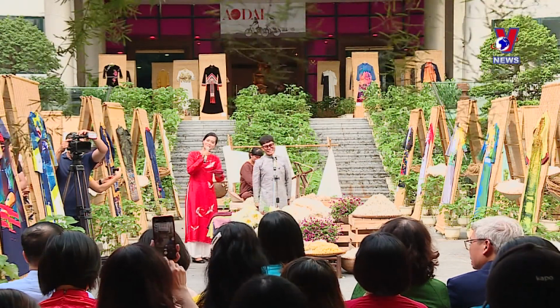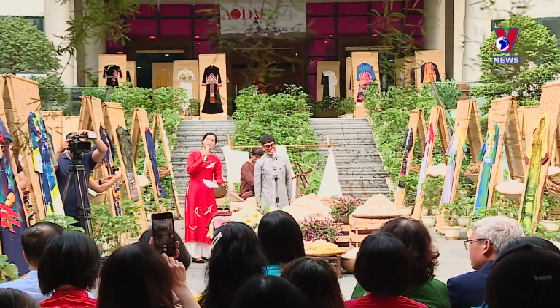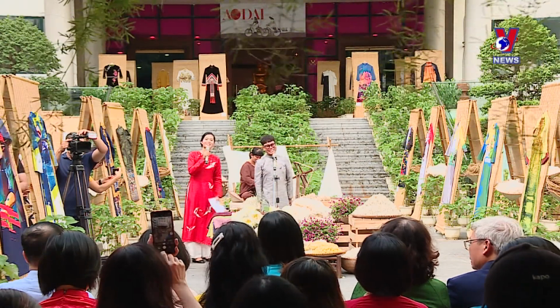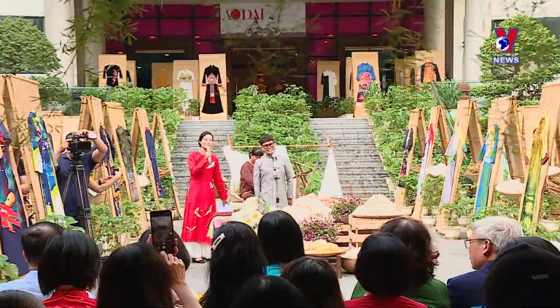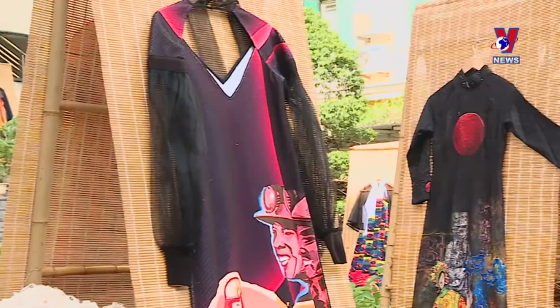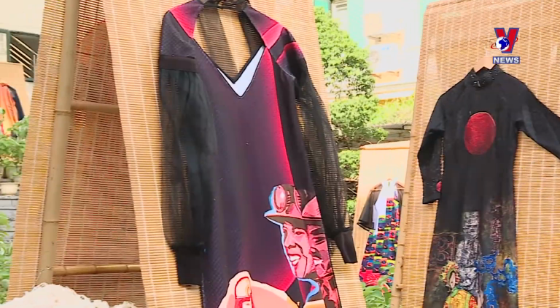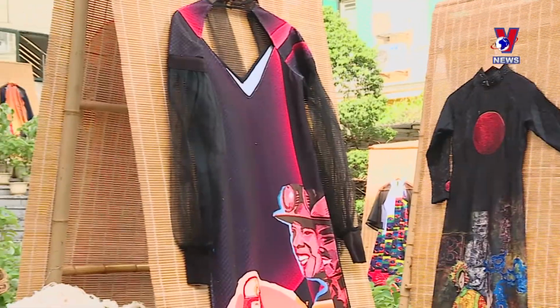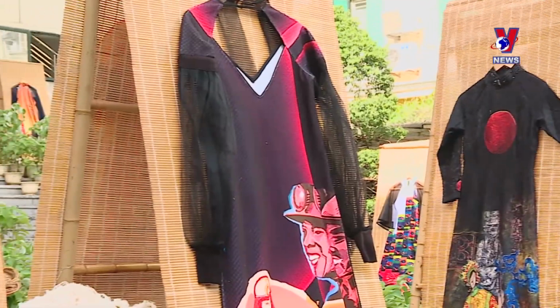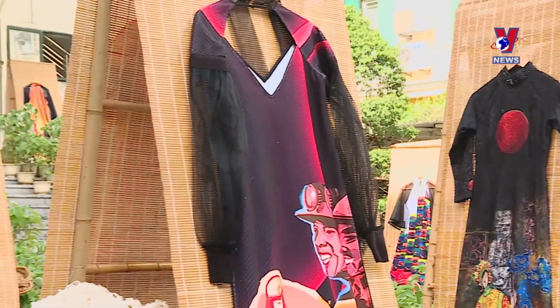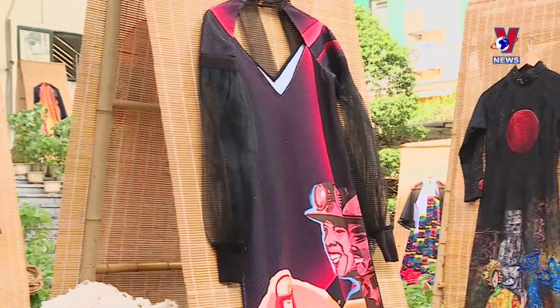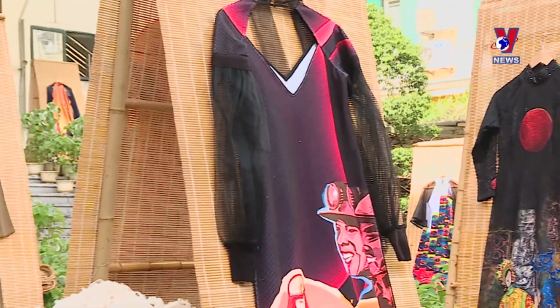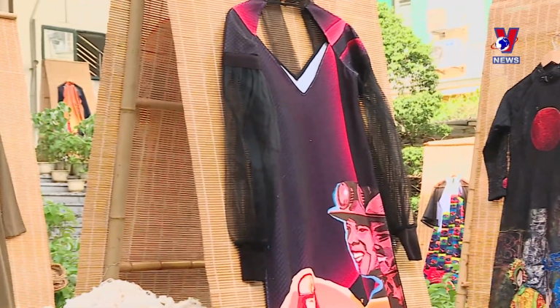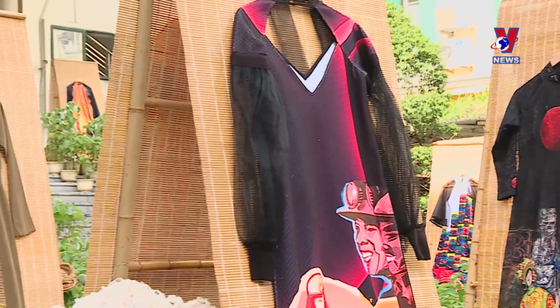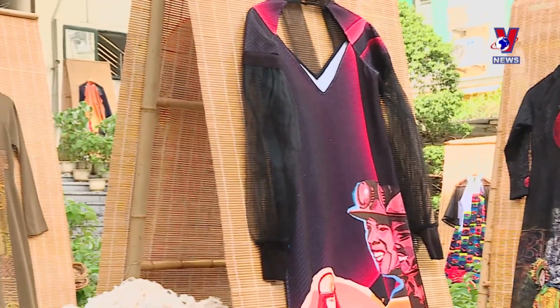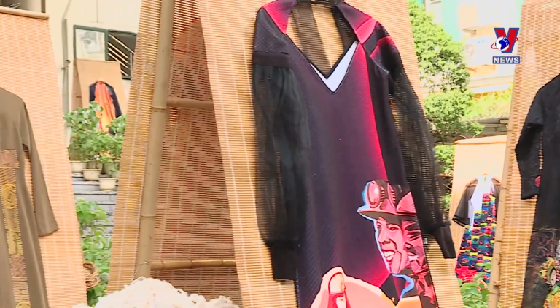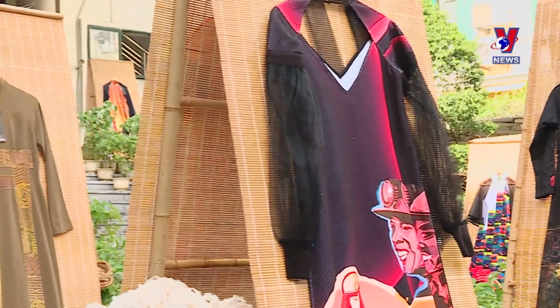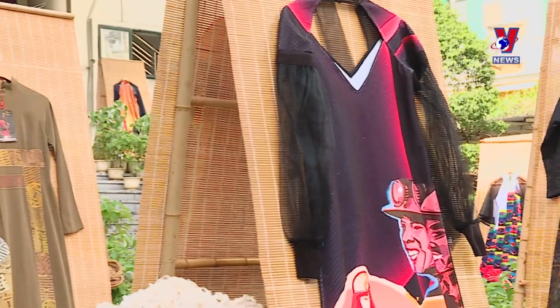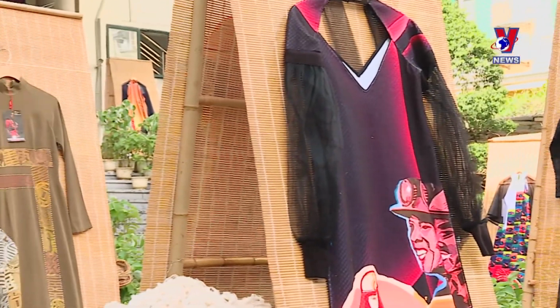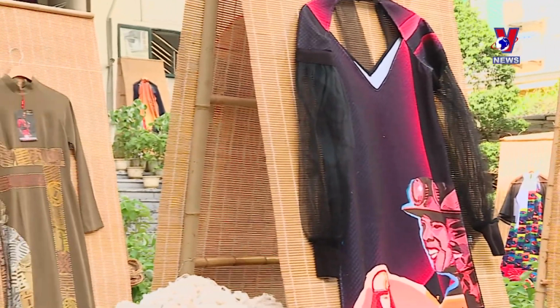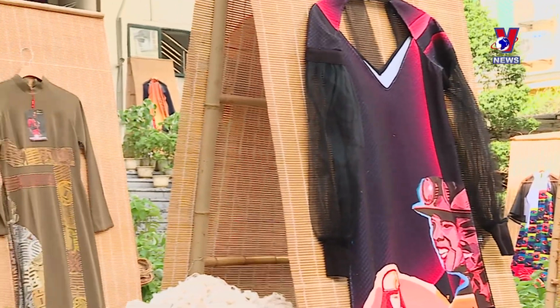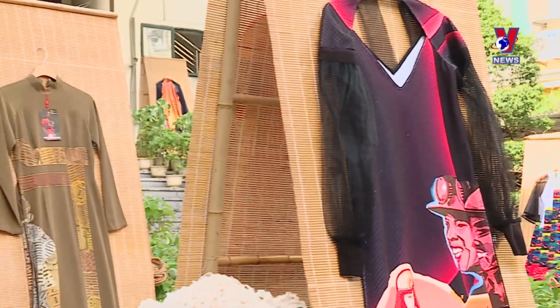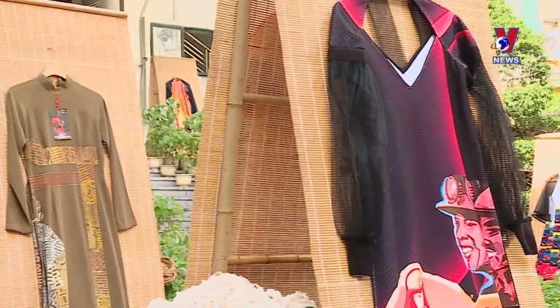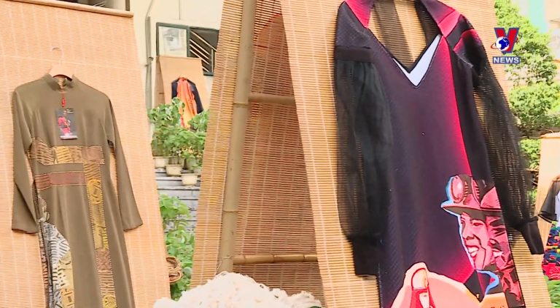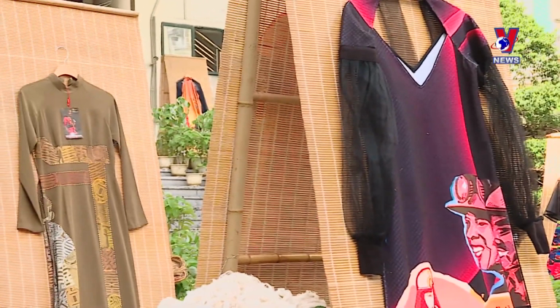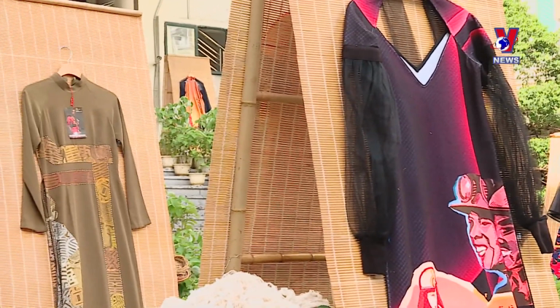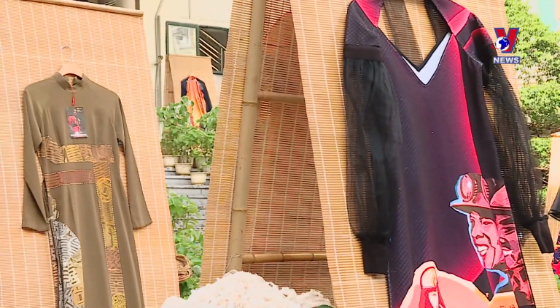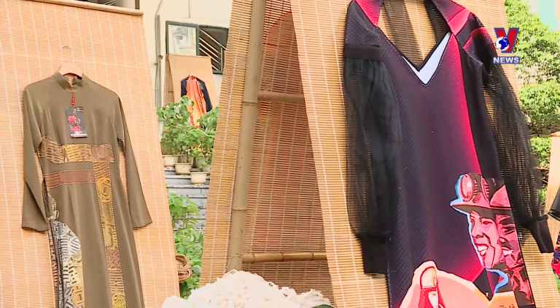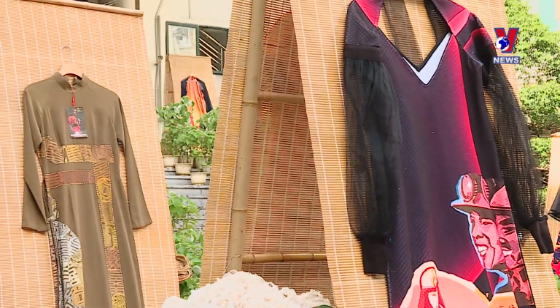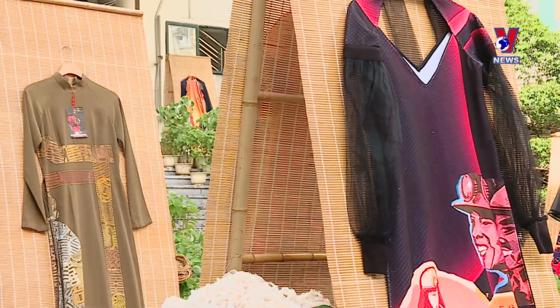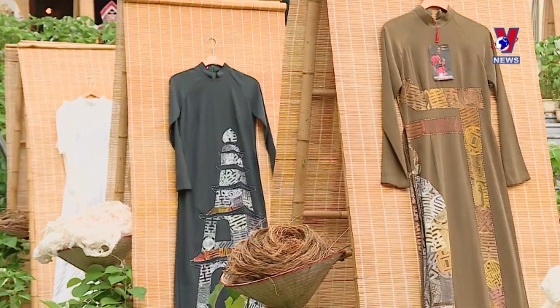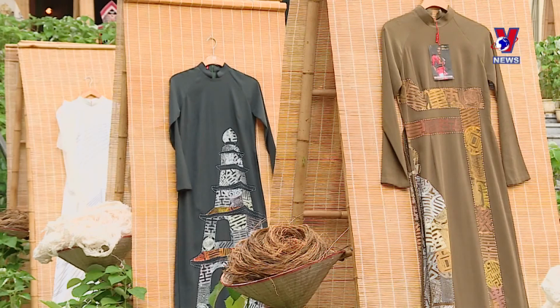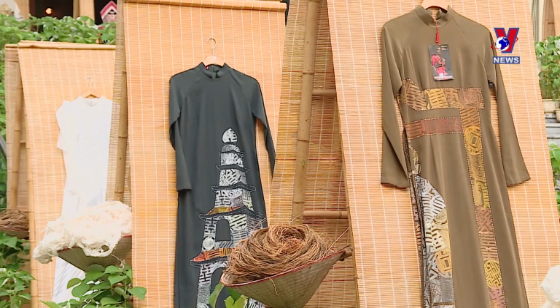After the event, the outside designs will be presented to the museum for continuous exhibition.